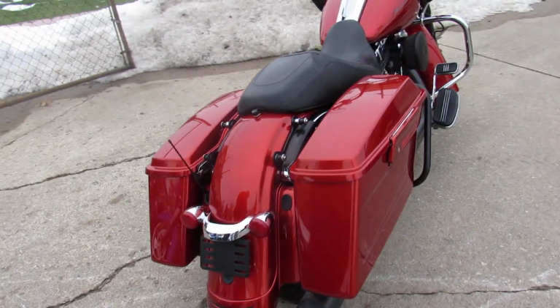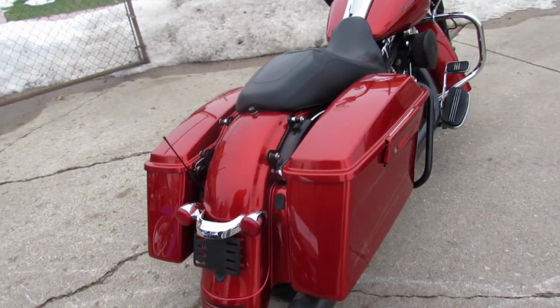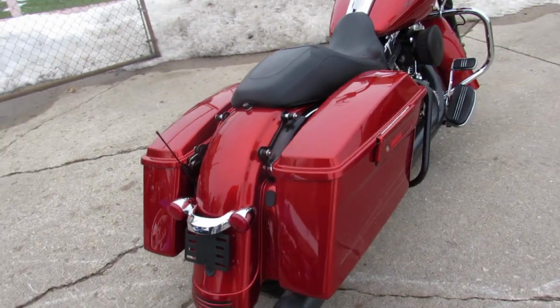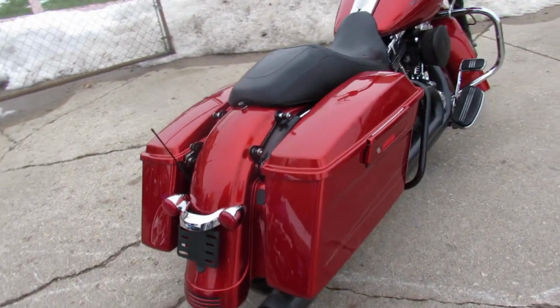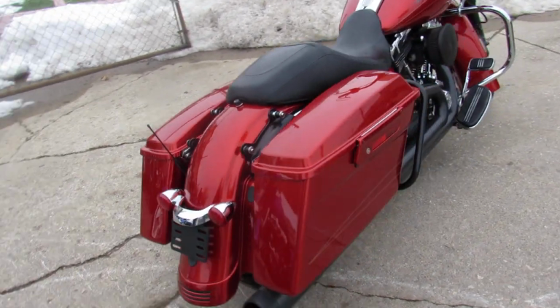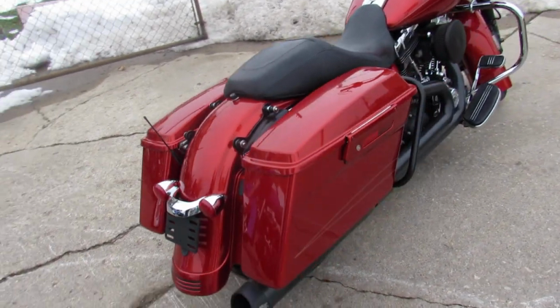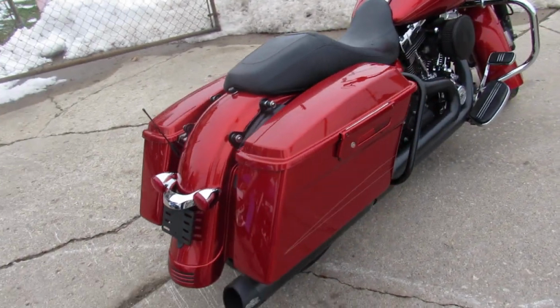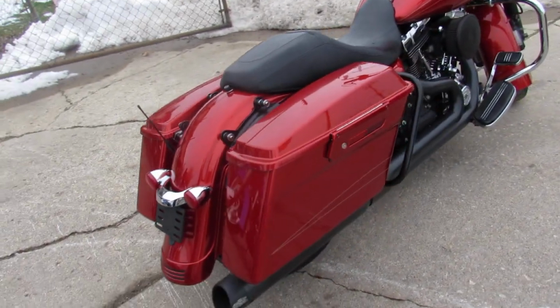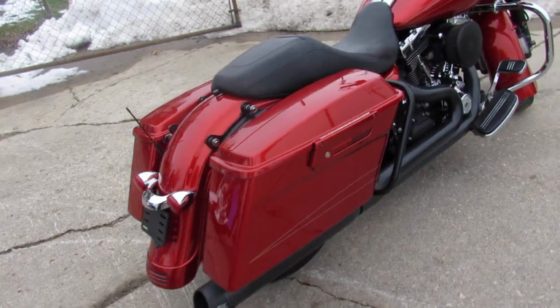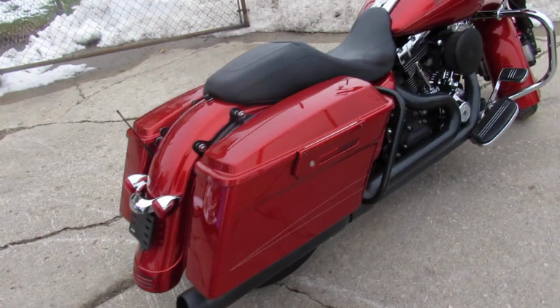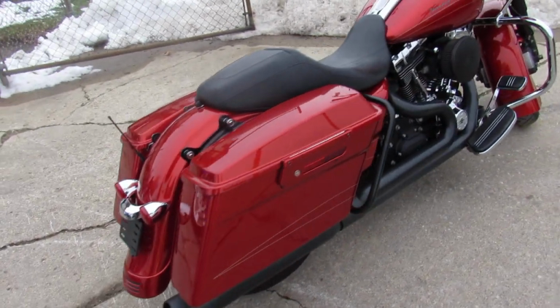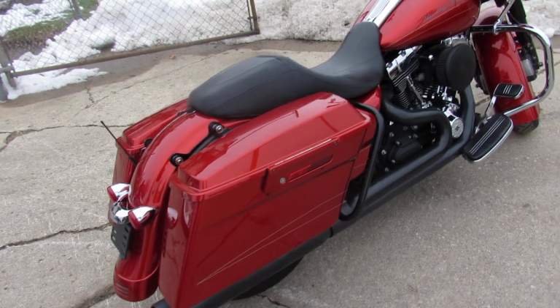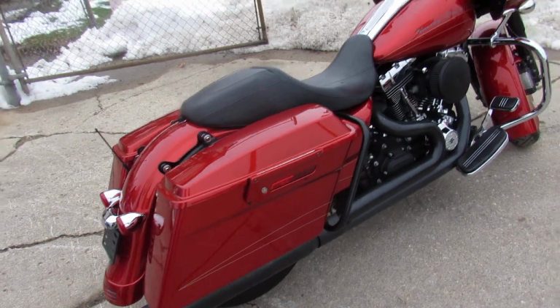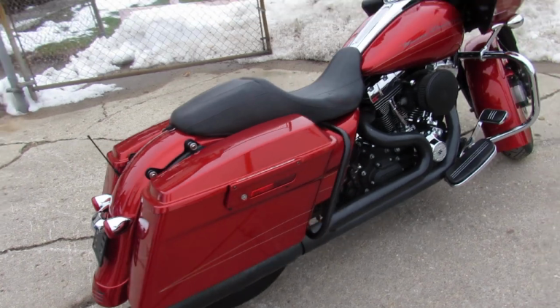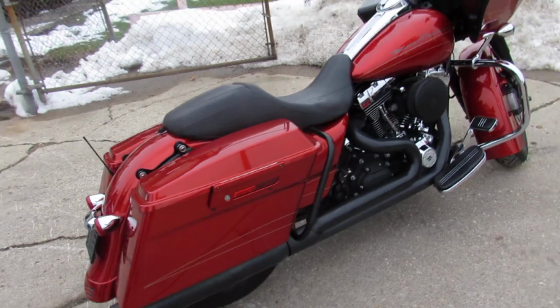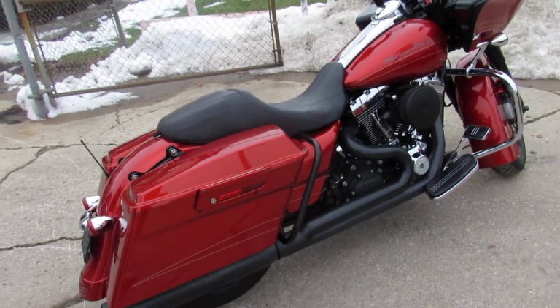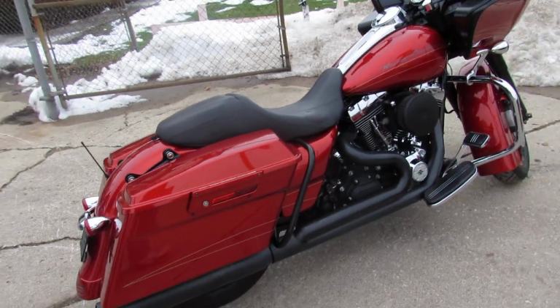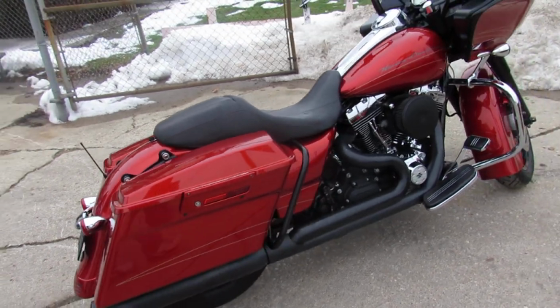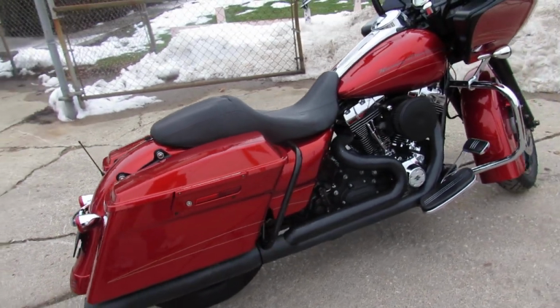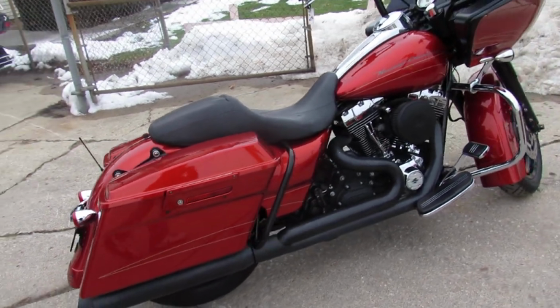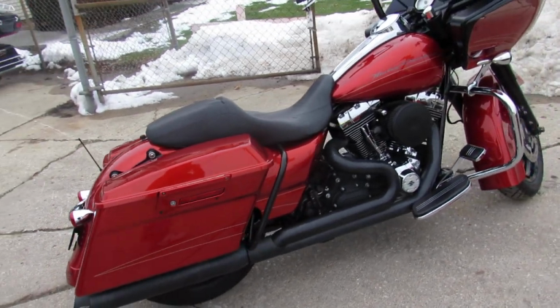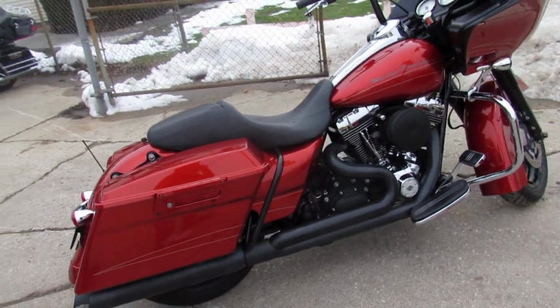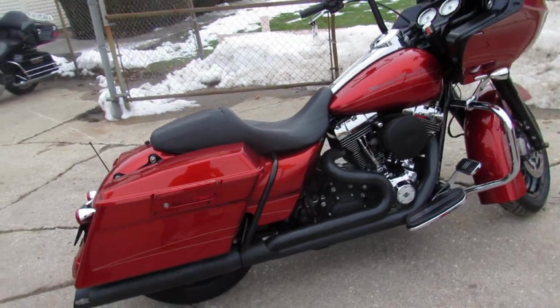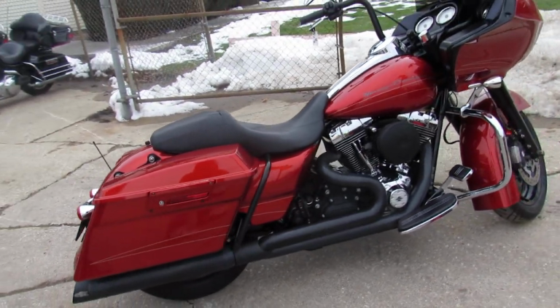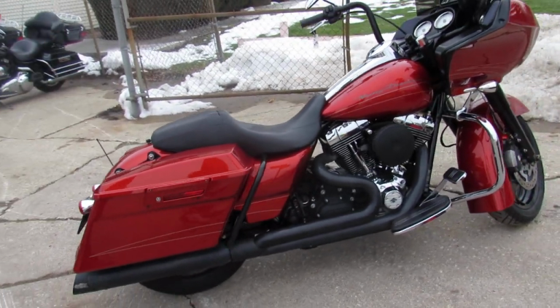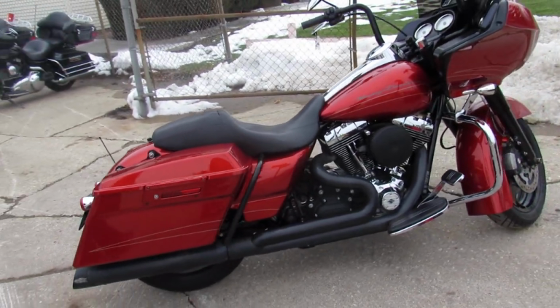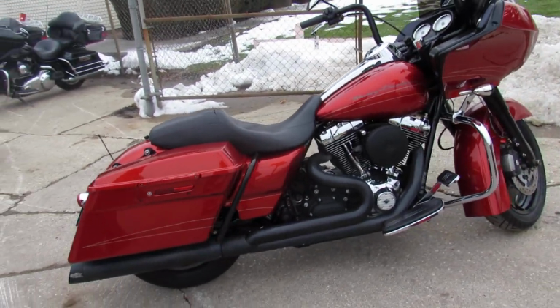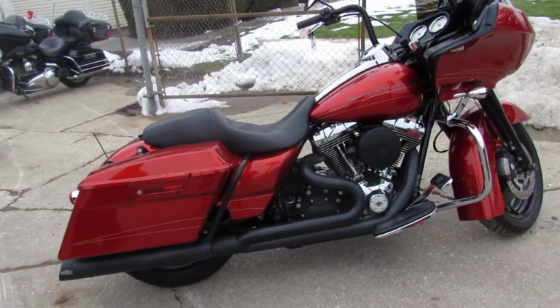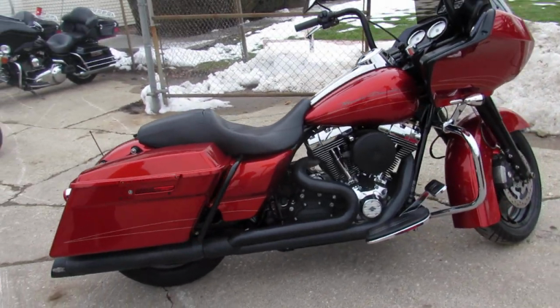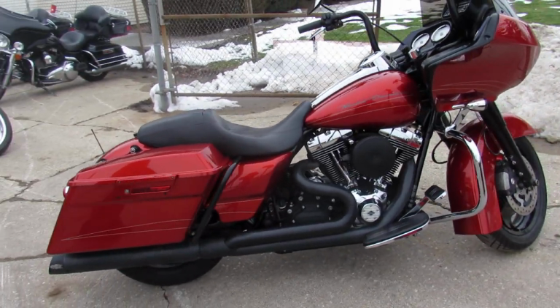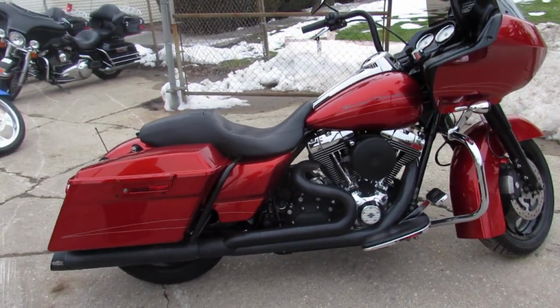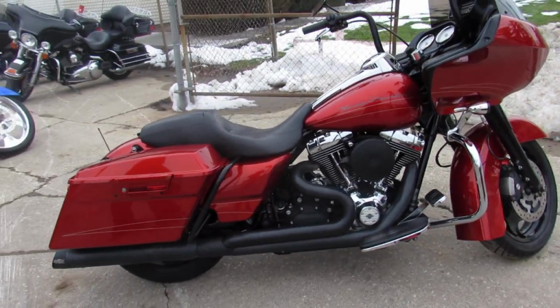Just serviced it at the dealership, inspected, all the fluids have been changed, and it includes a 90-day warranty guys.